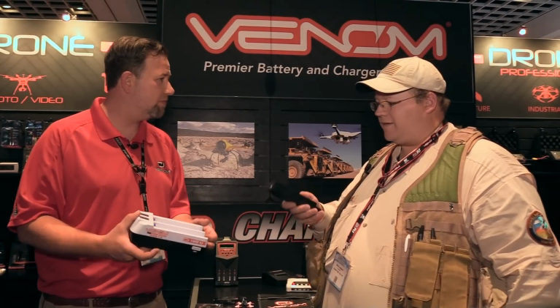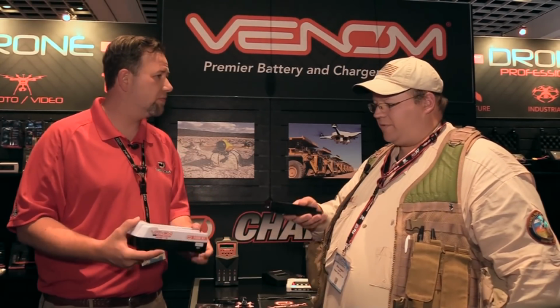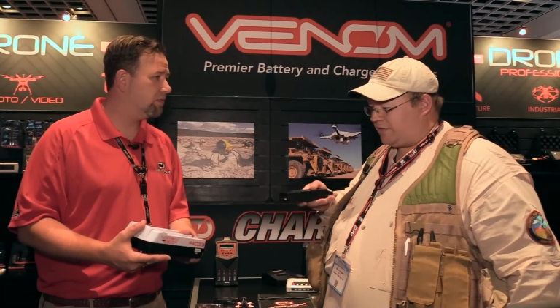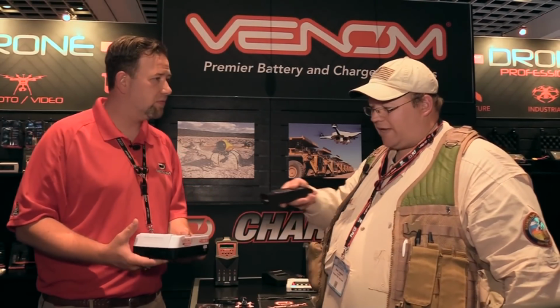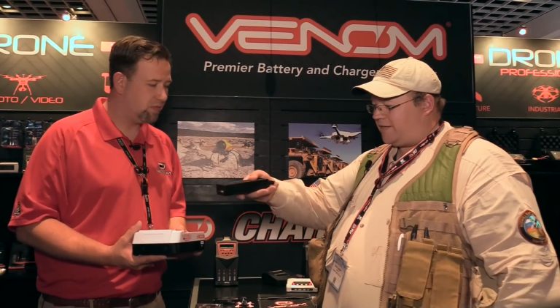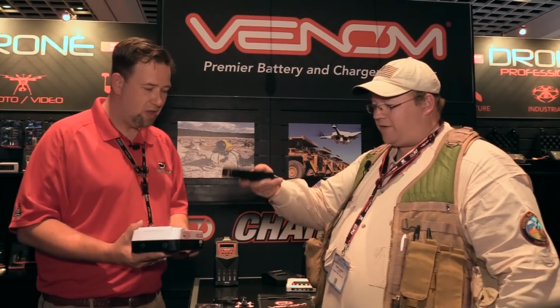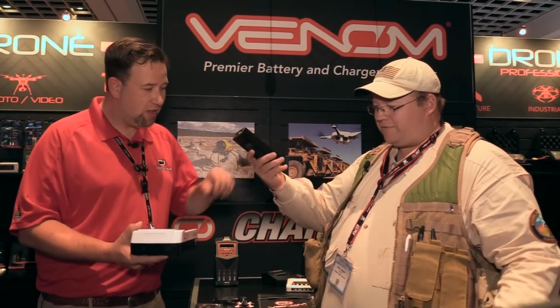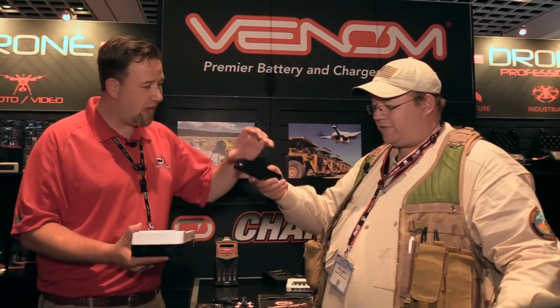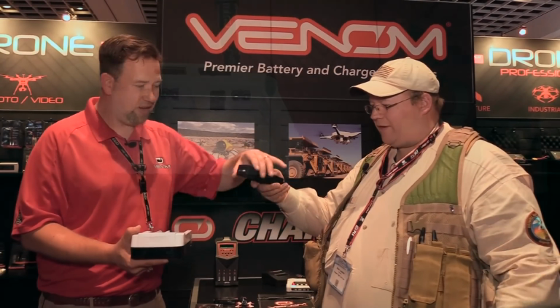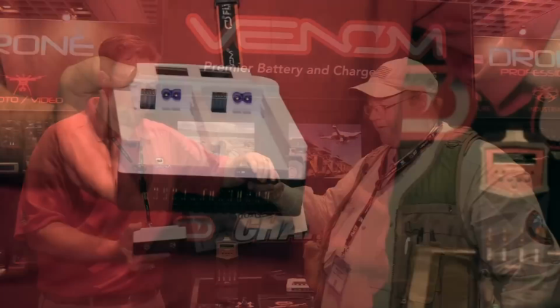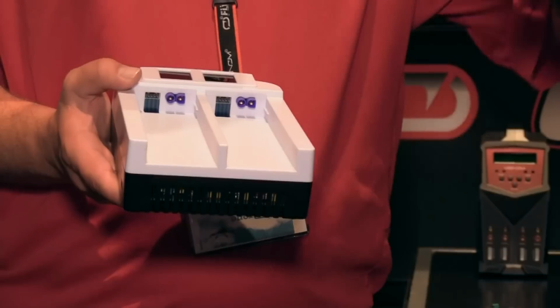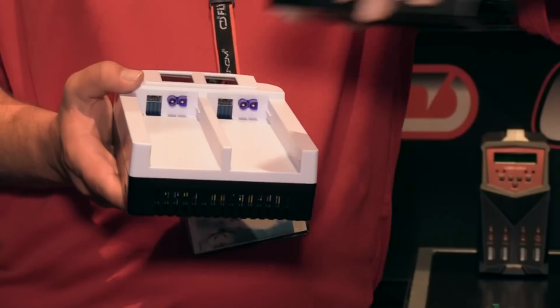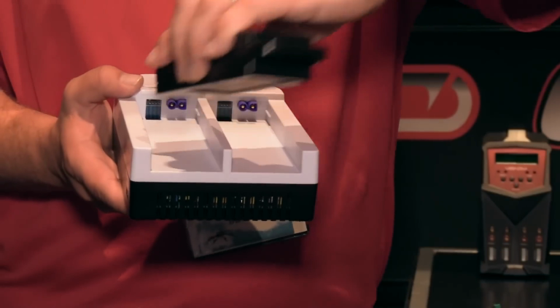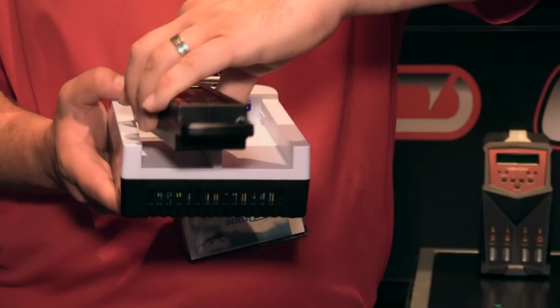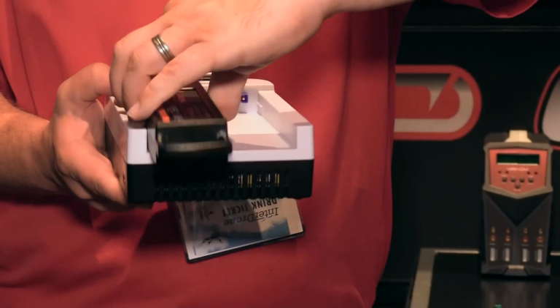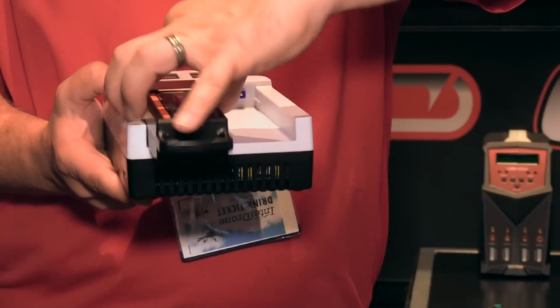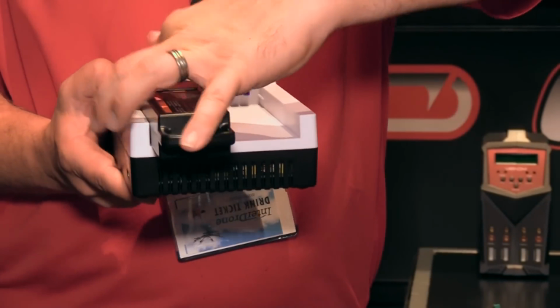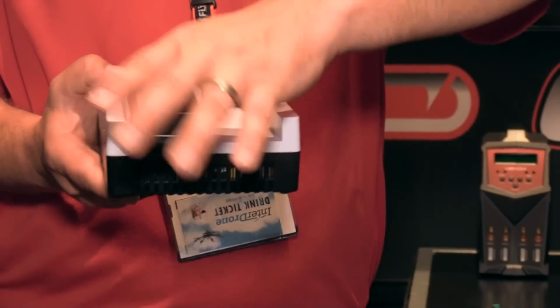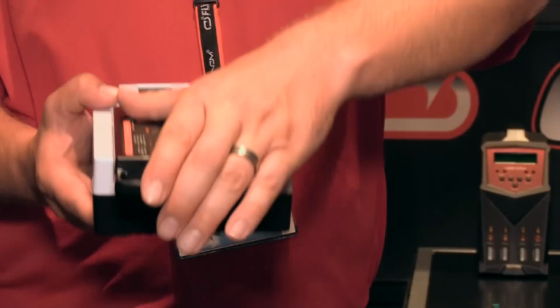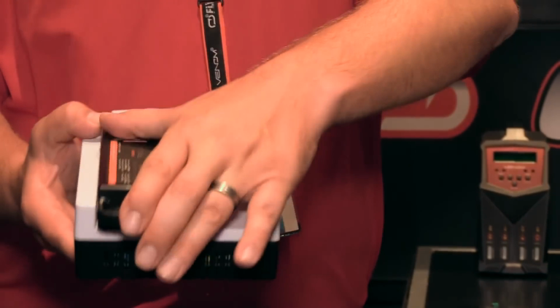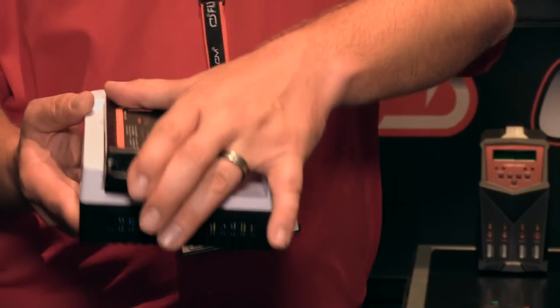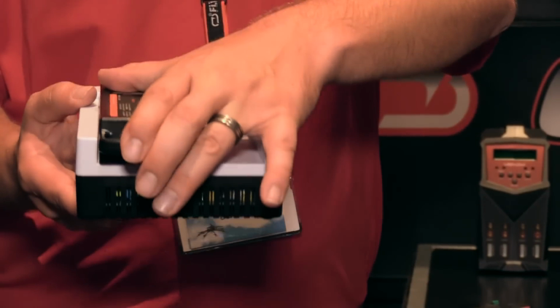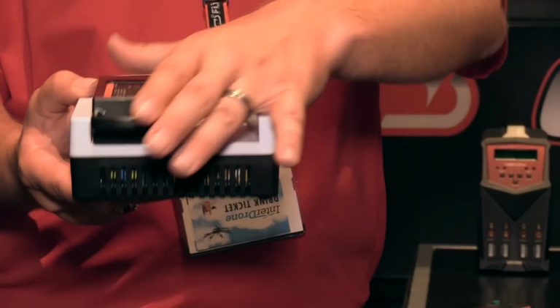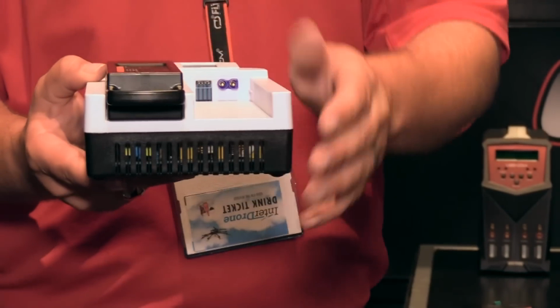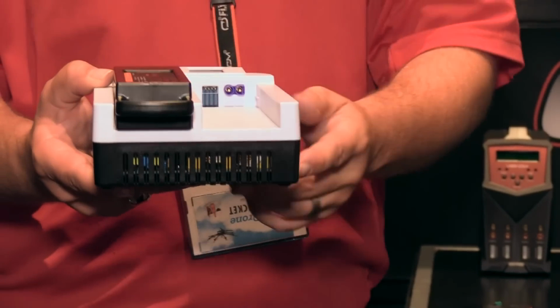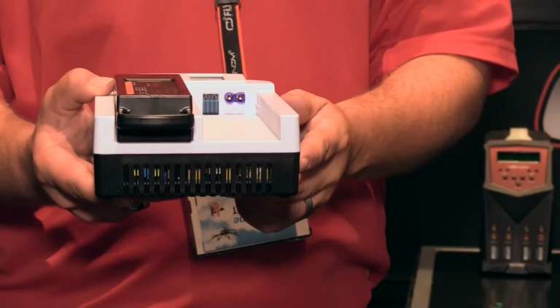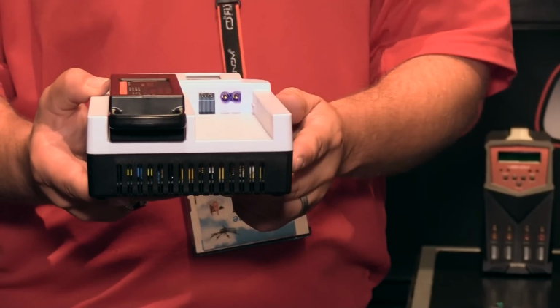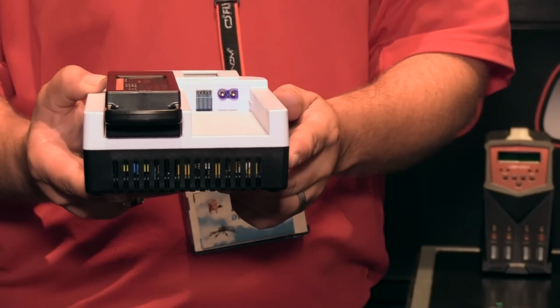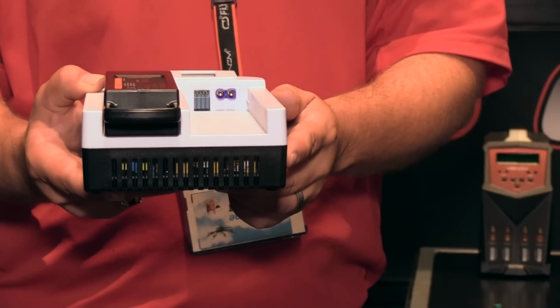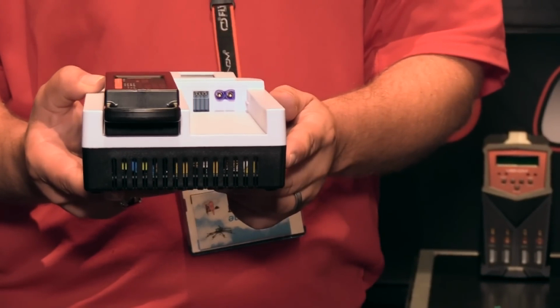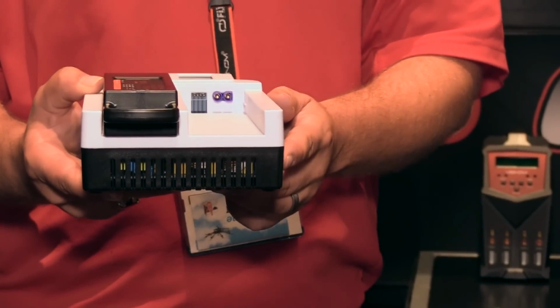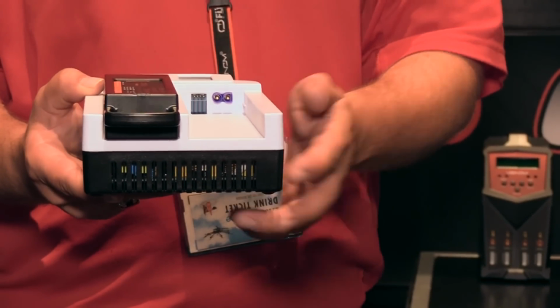It just slides on there and there you go — you put it in, you slide it in, it snaps on, it's just perfect. That's convenient.